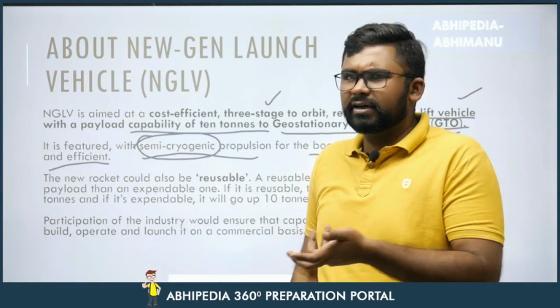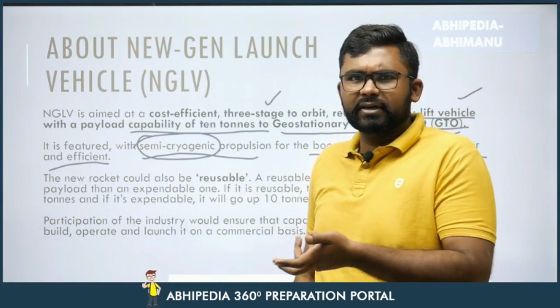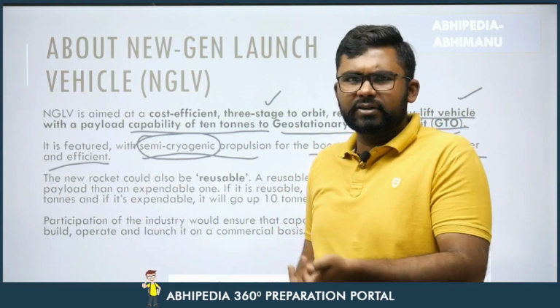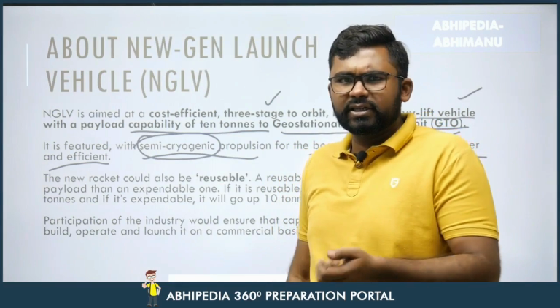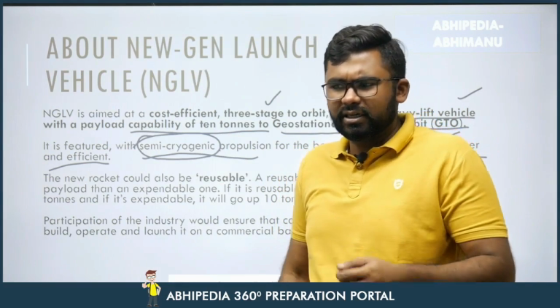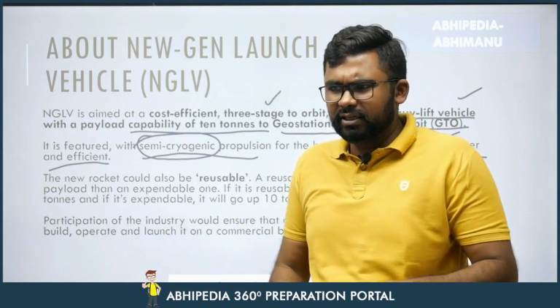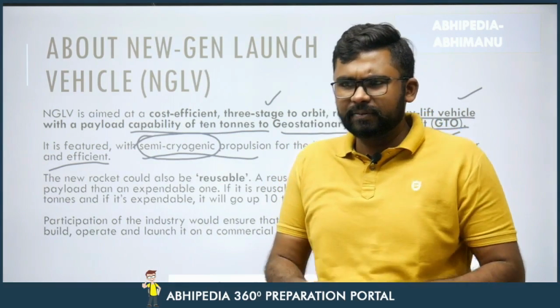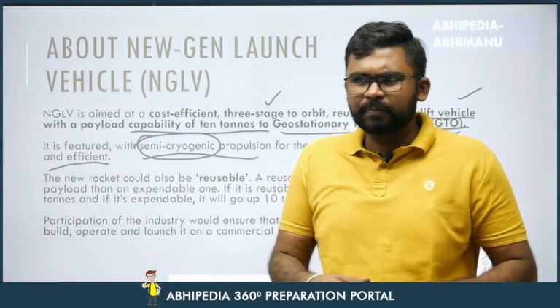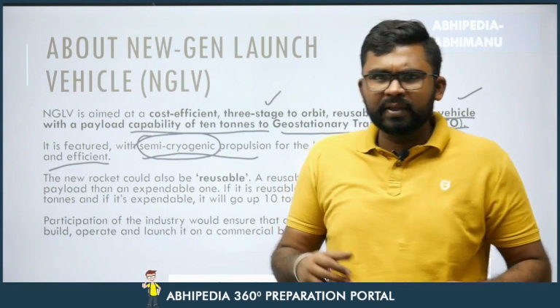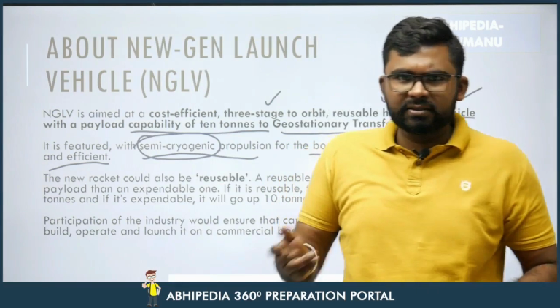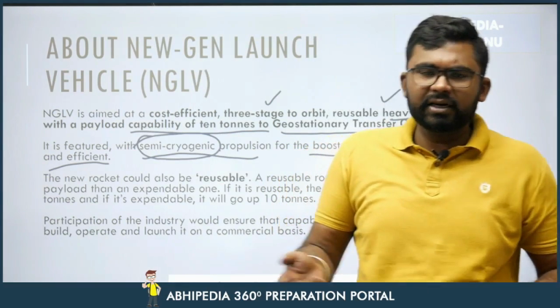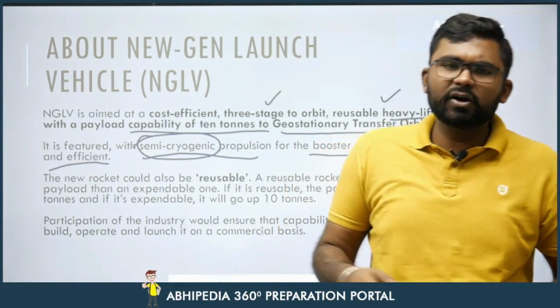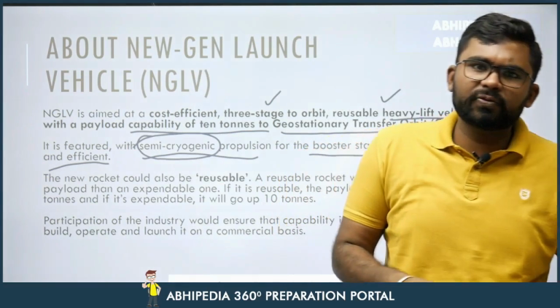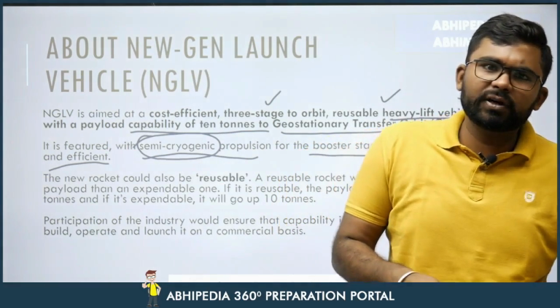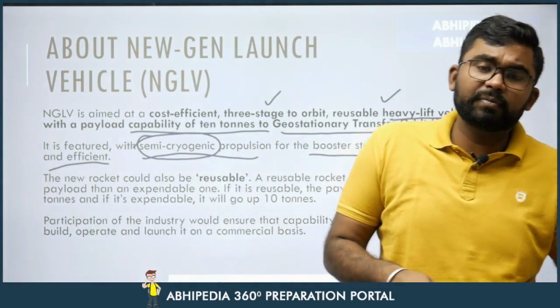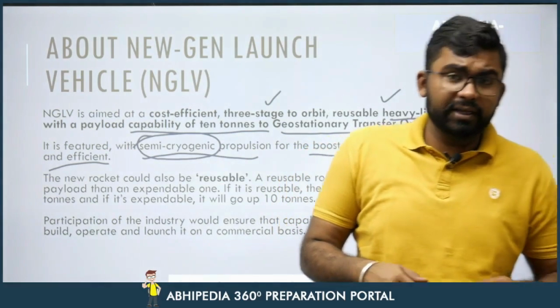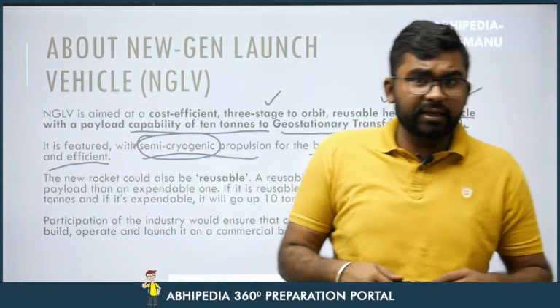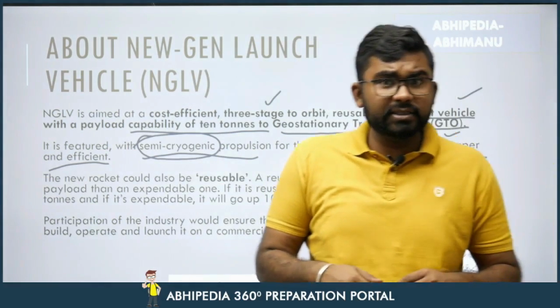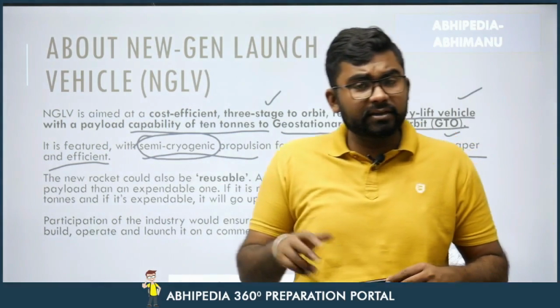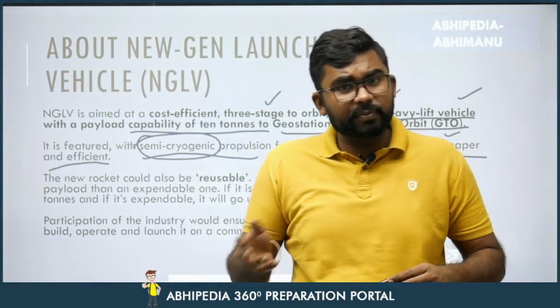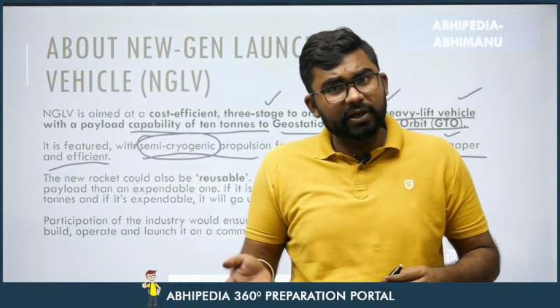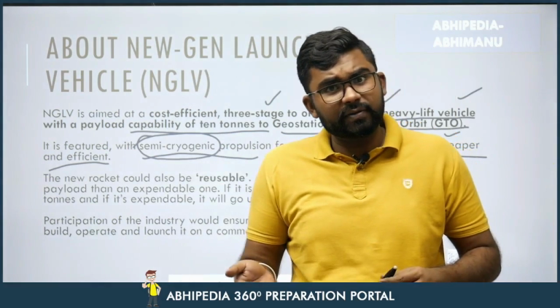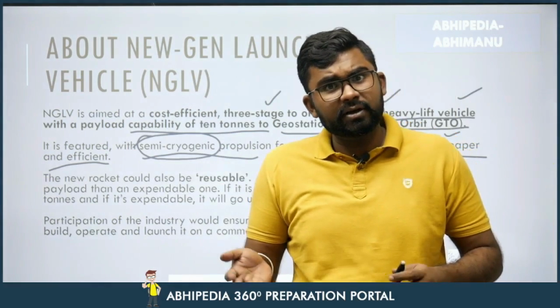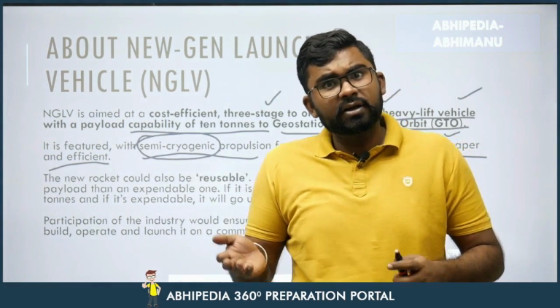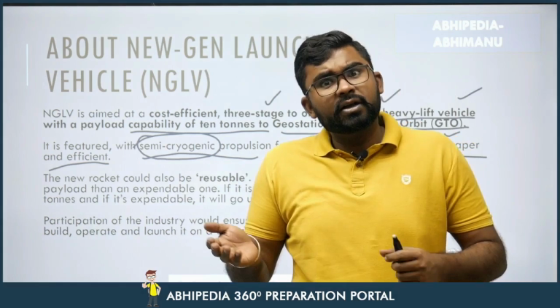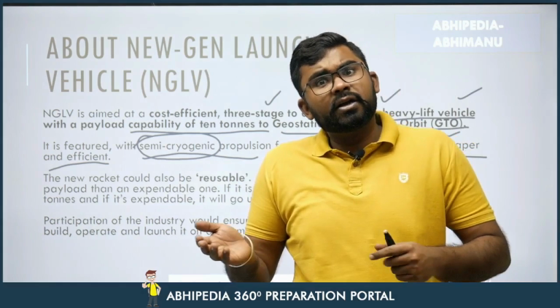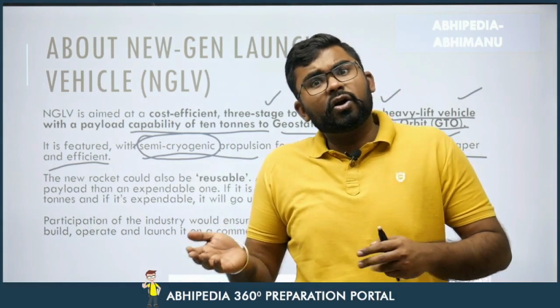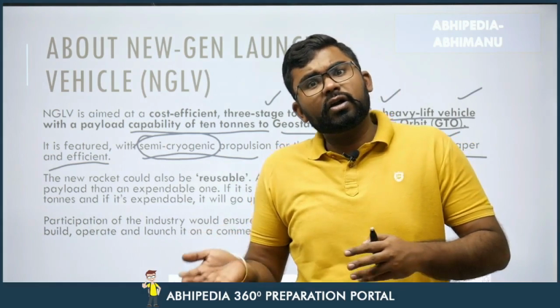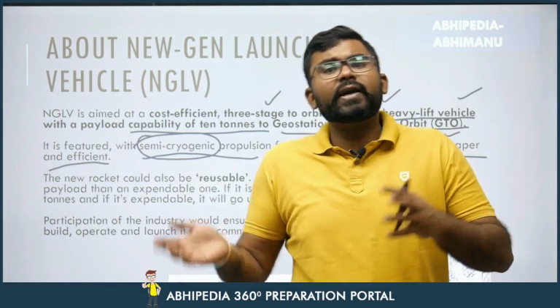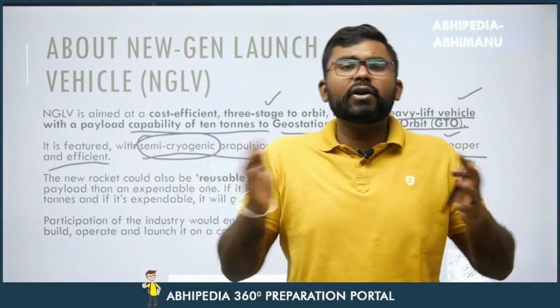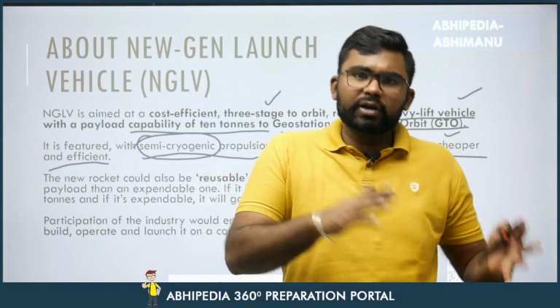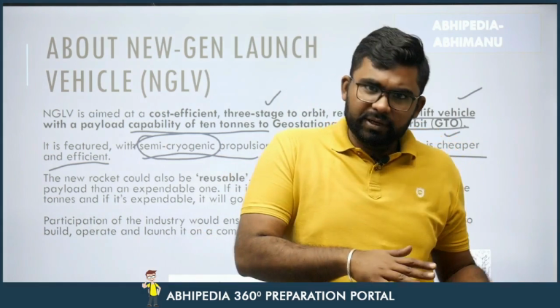Cryogenic is the study of materials and their behaviour at very low temperatures — for example, minus 150 degrees Celsius or minus 250 degrees Celsius.